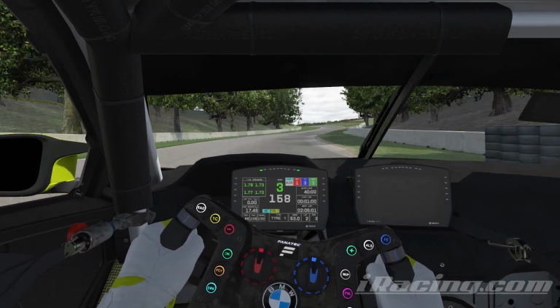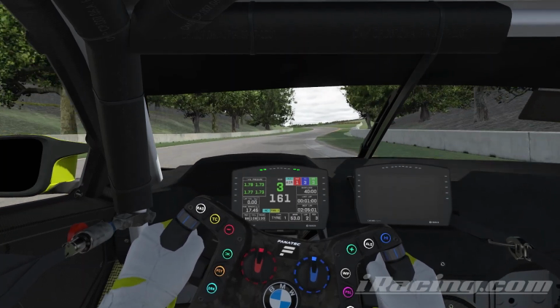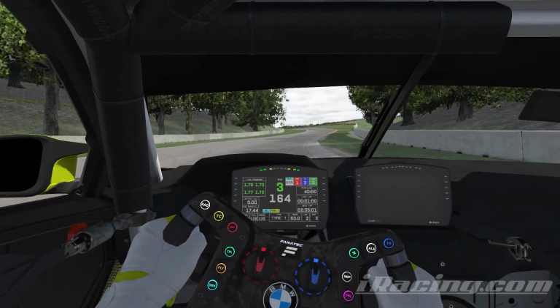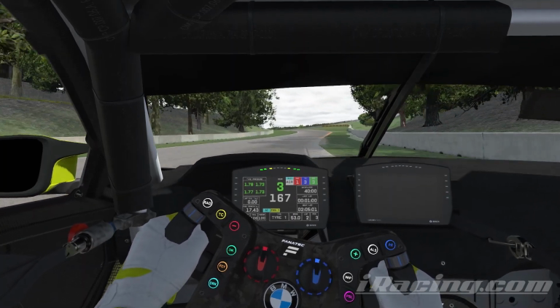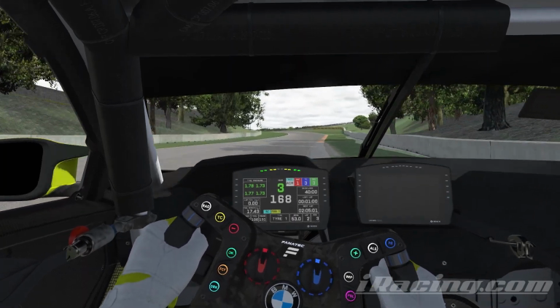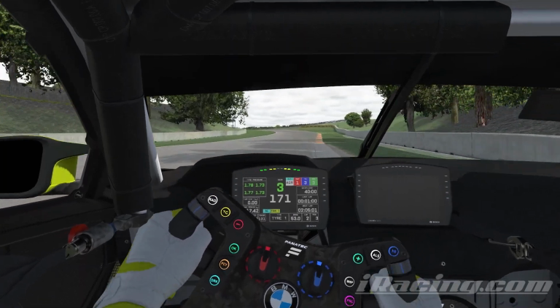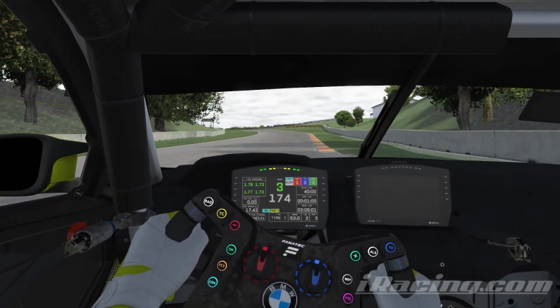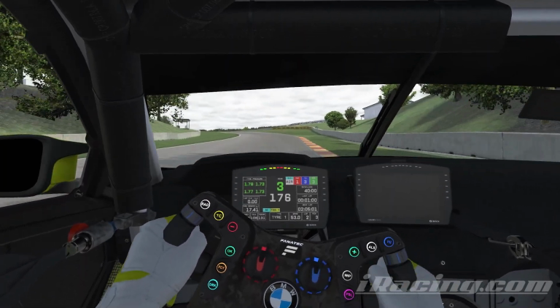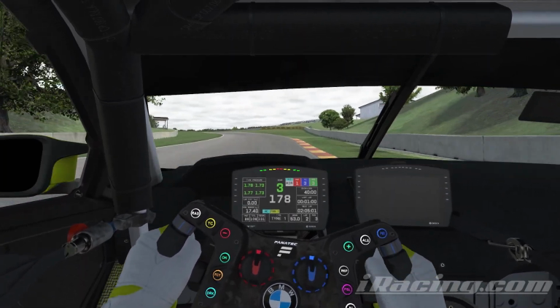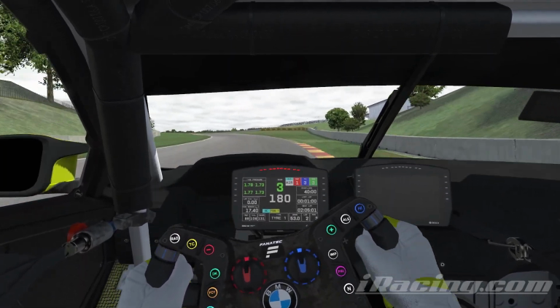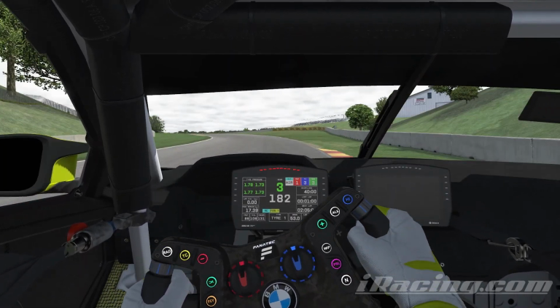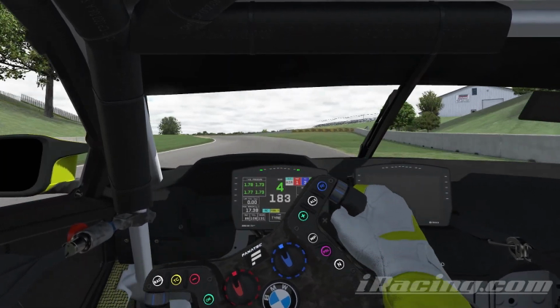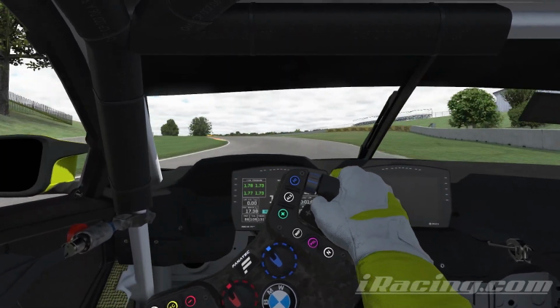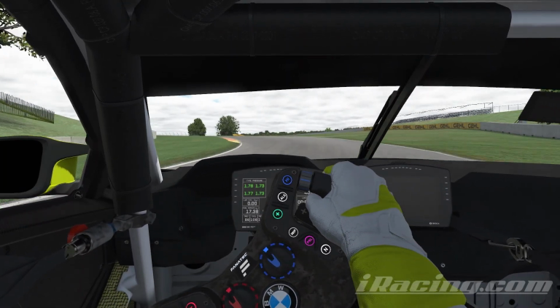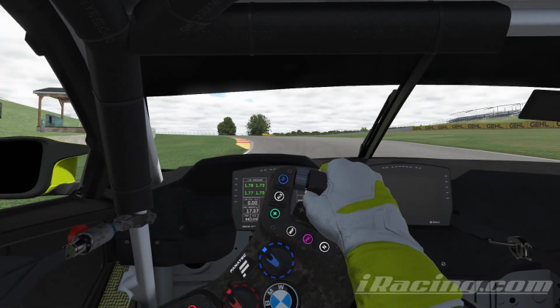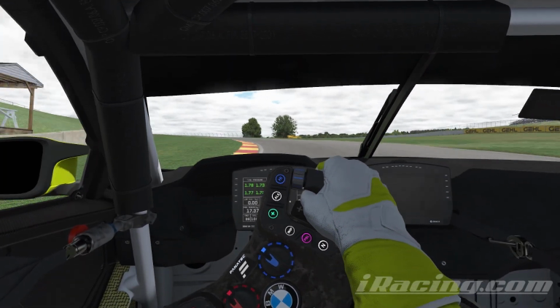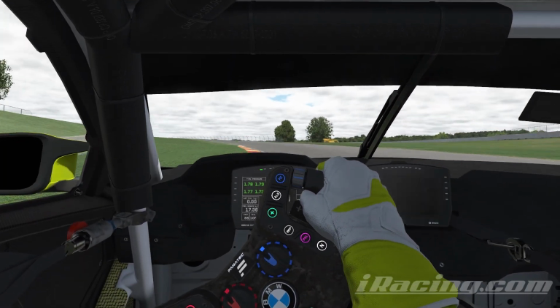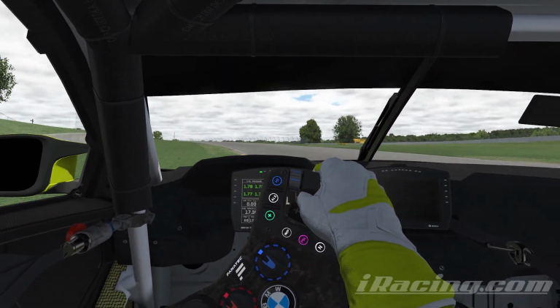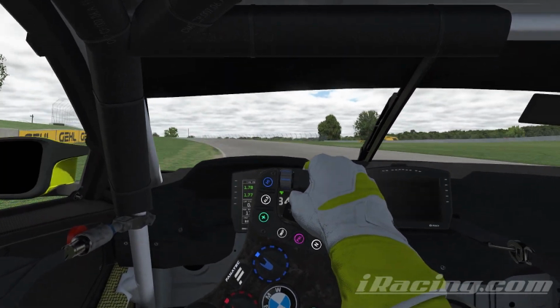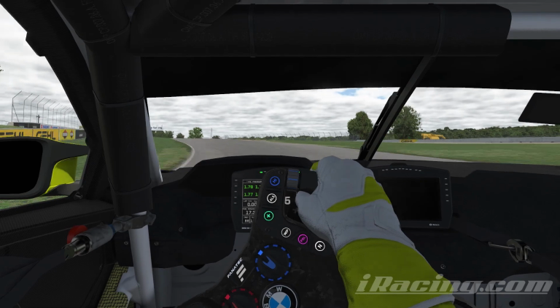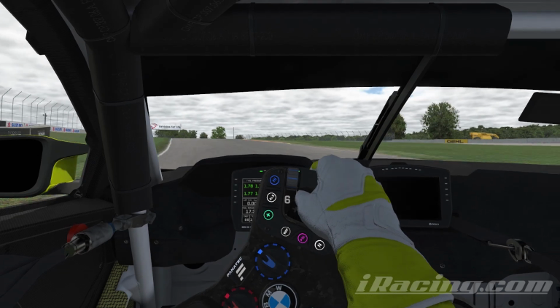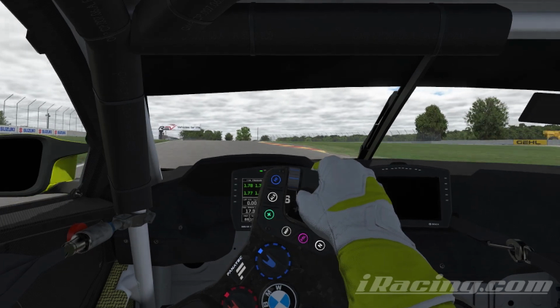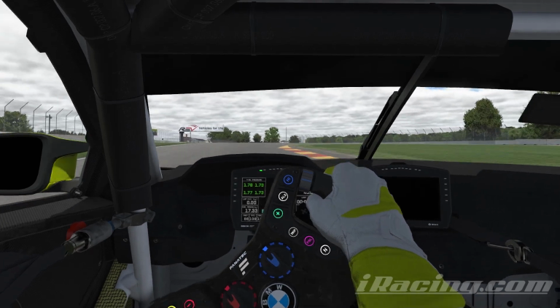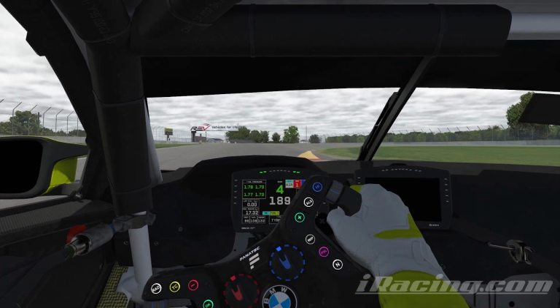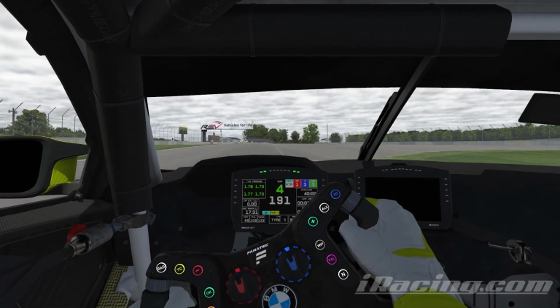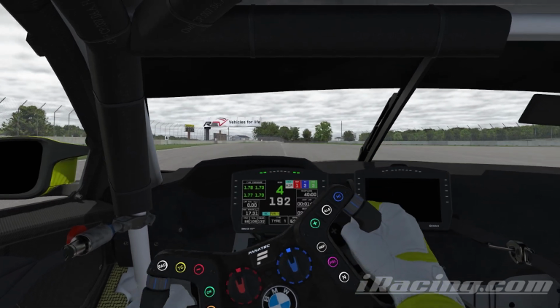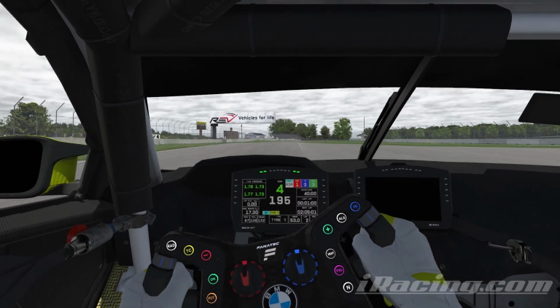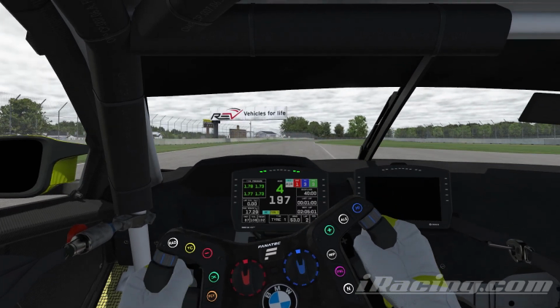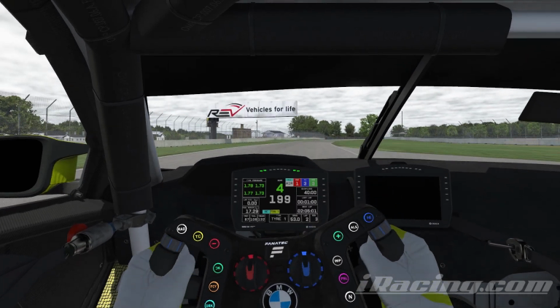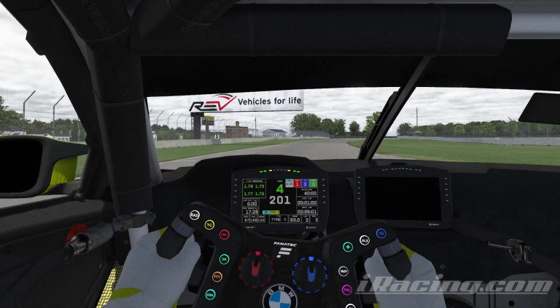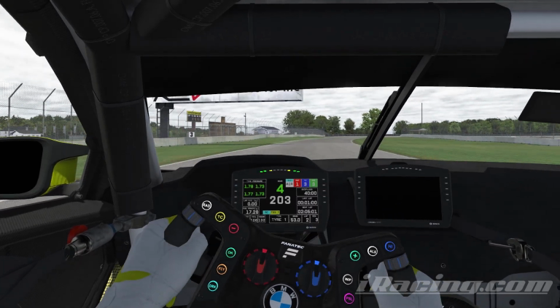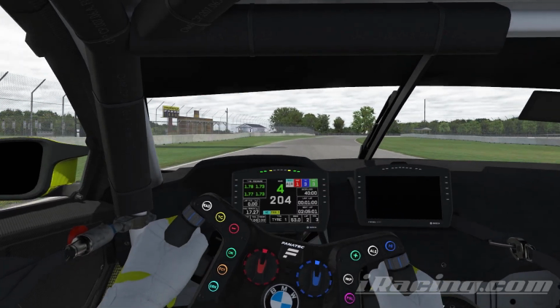Another blind corner here. Going up to fourth gear, trying to keep it flat, running all the way to the curb on the right hand side.